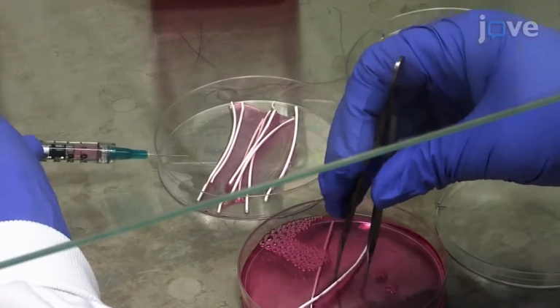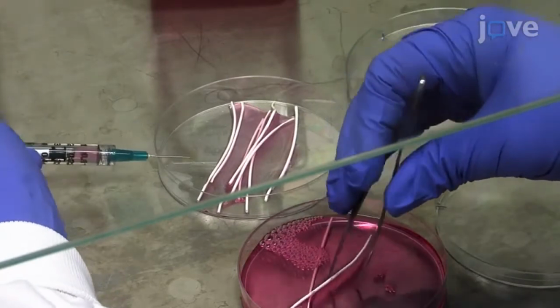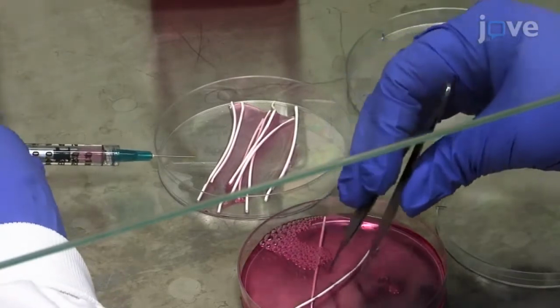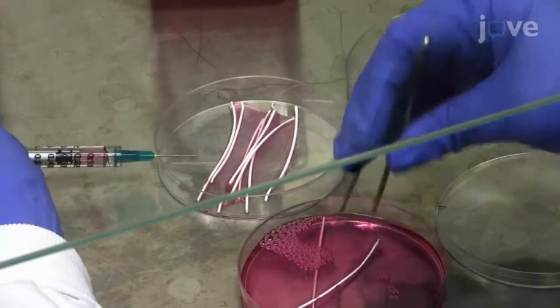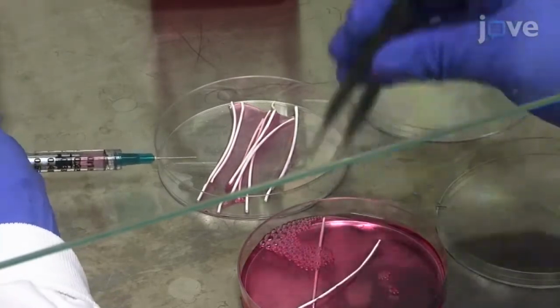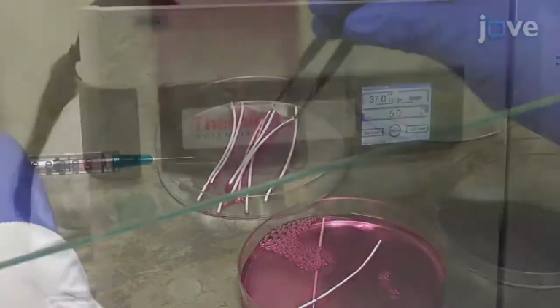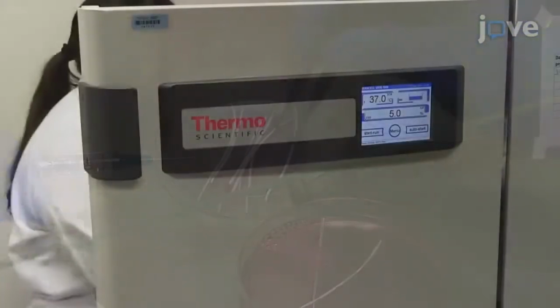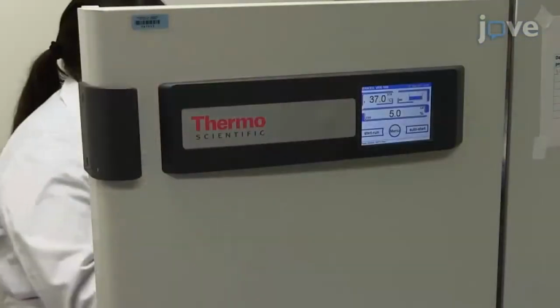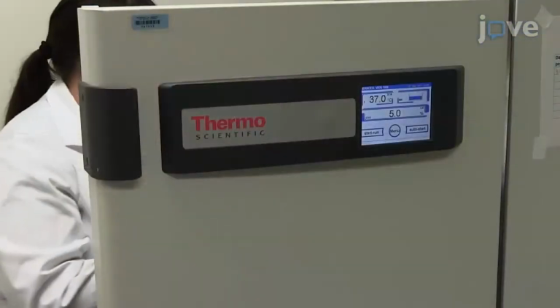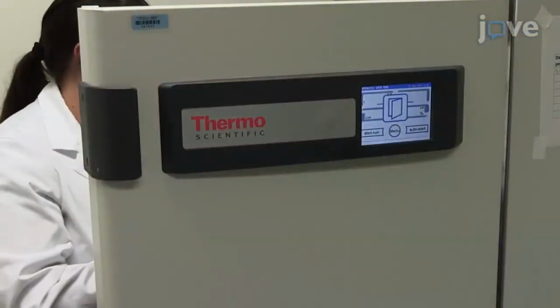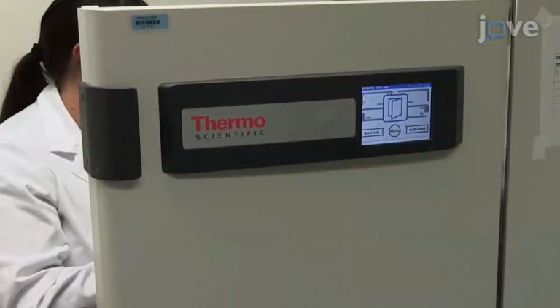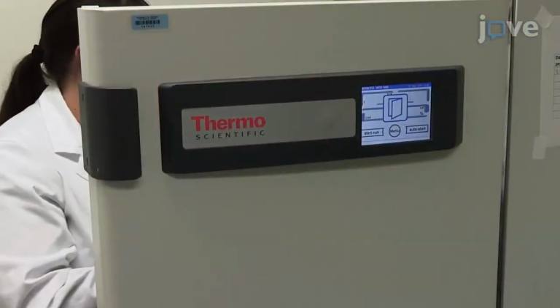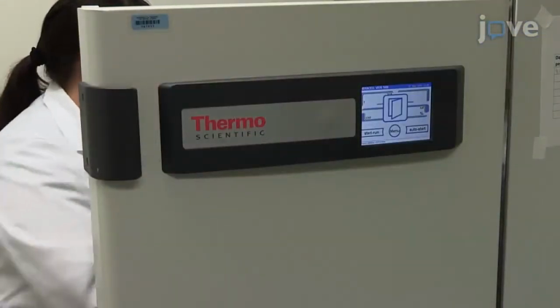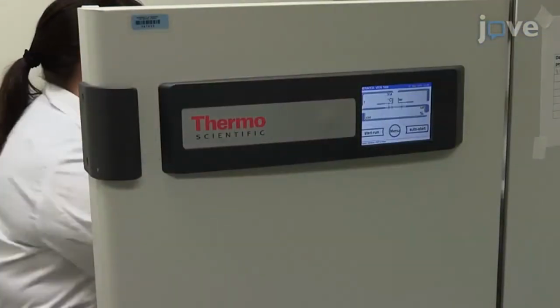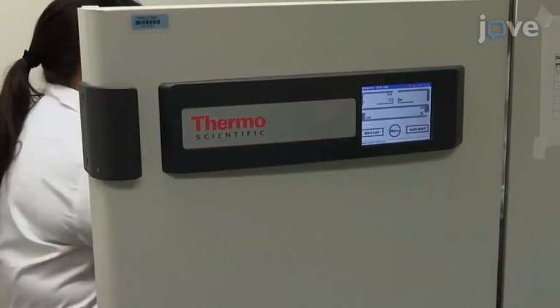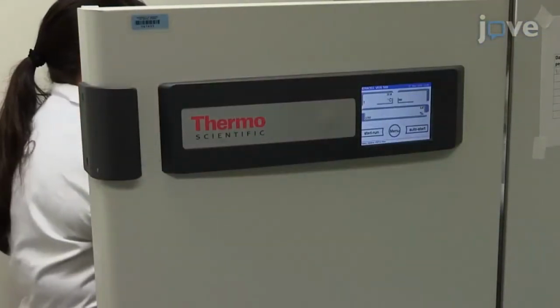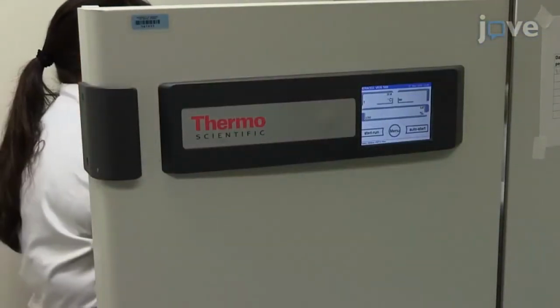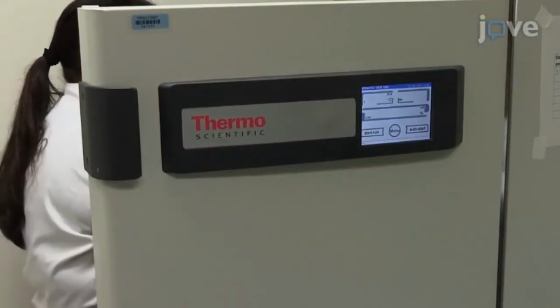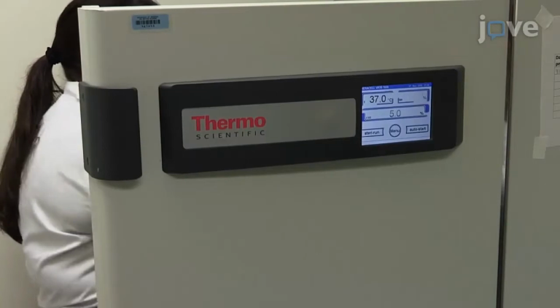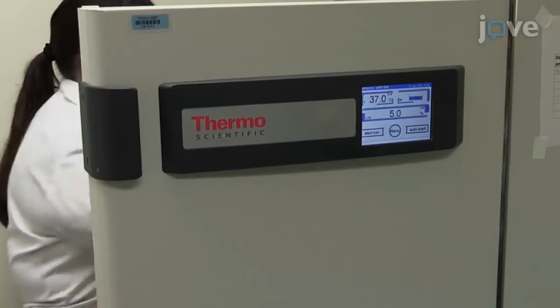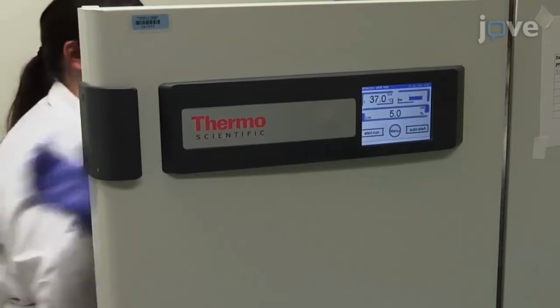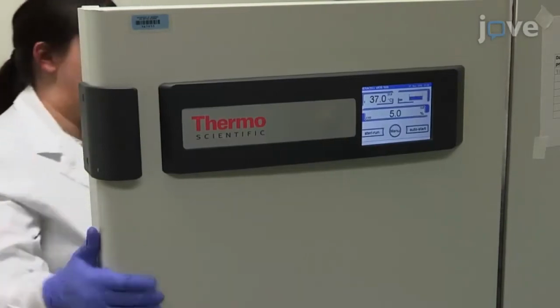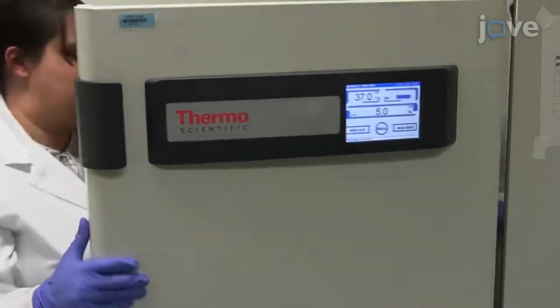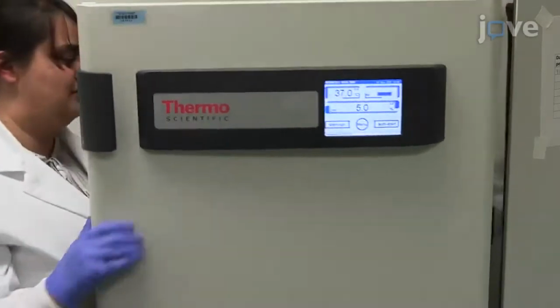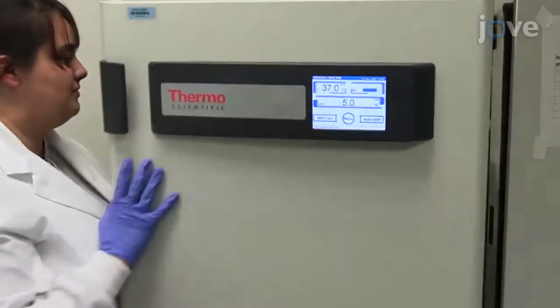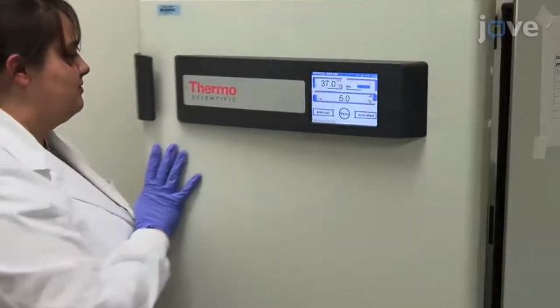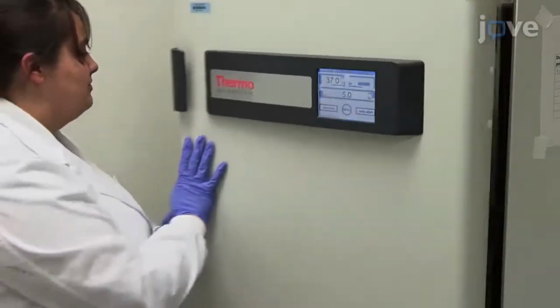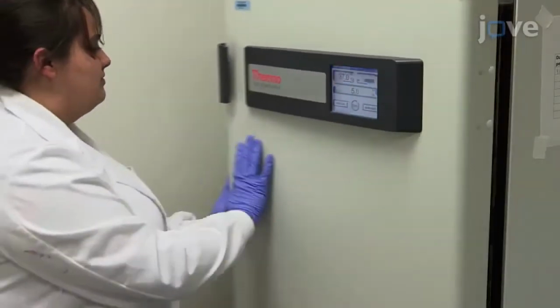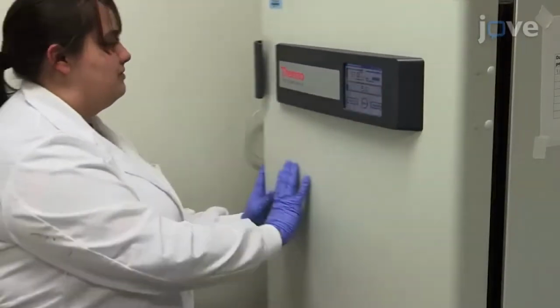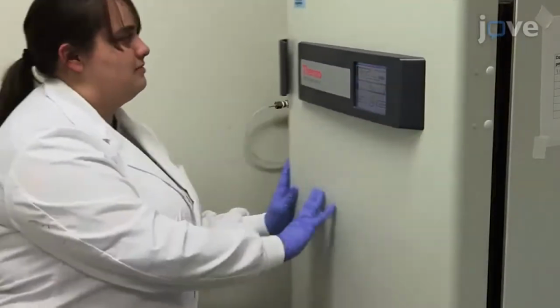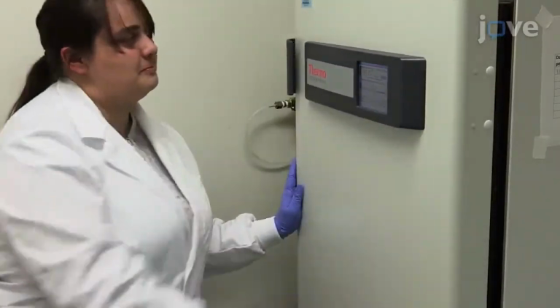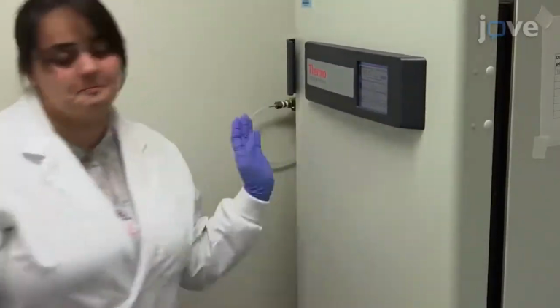Place 6 seeded fibers into a 6-centimeter diameter petri dish, and briefly incubate the seeded fibers at 37 degrees Celsius and 5% carbon dioxide.